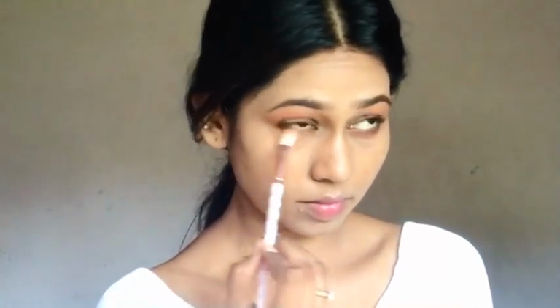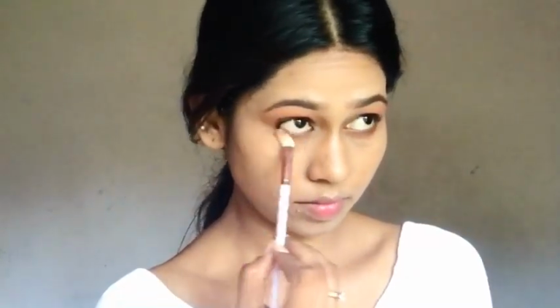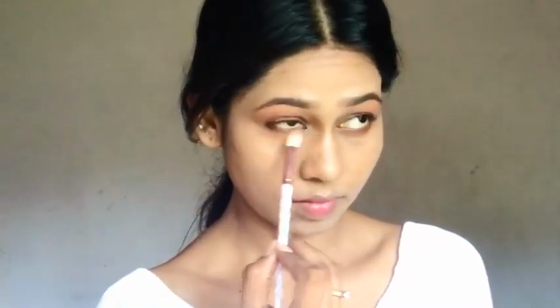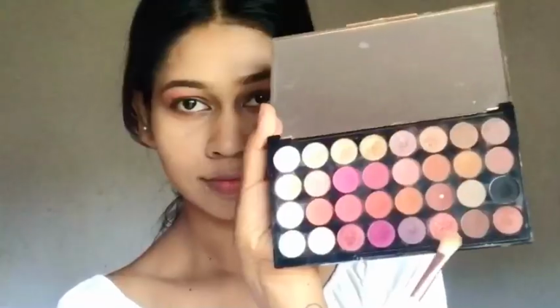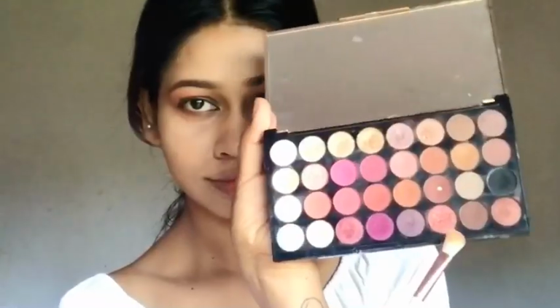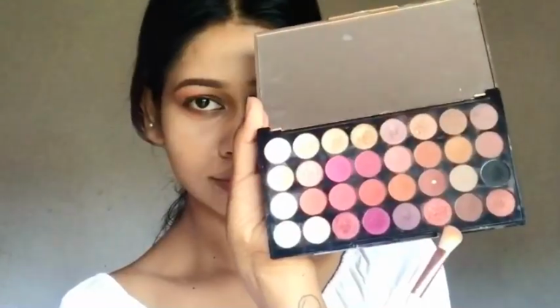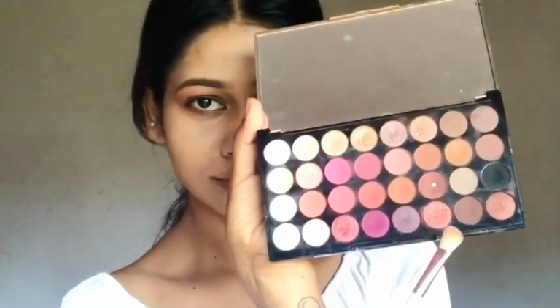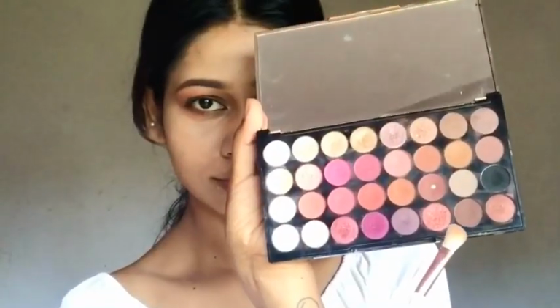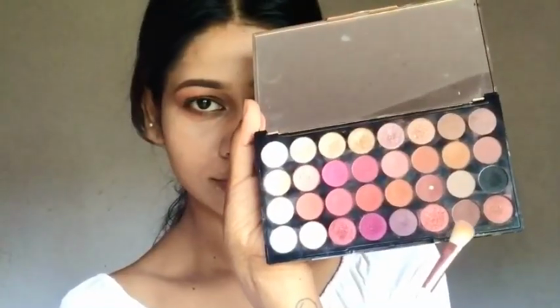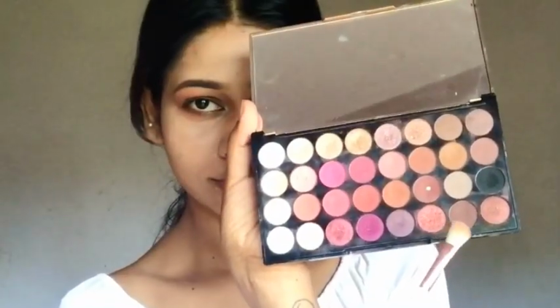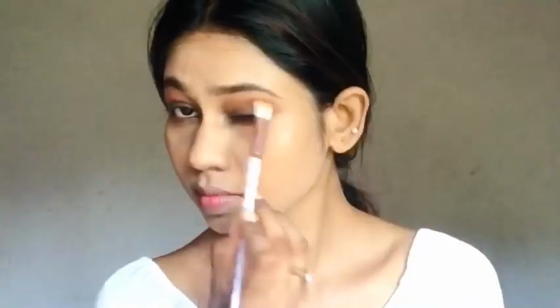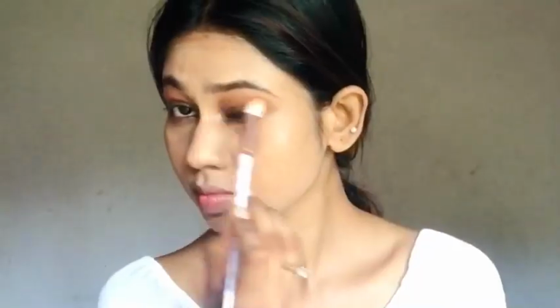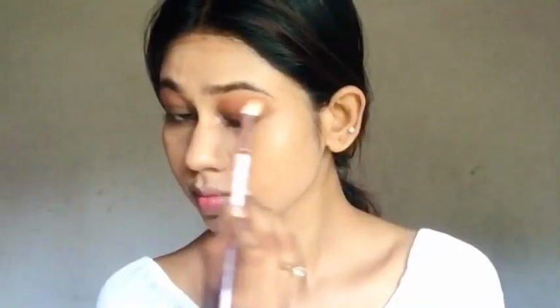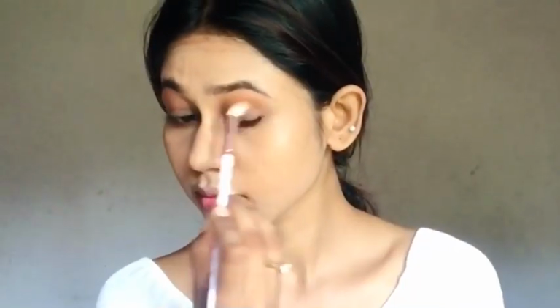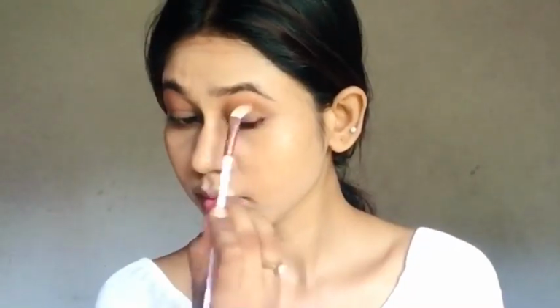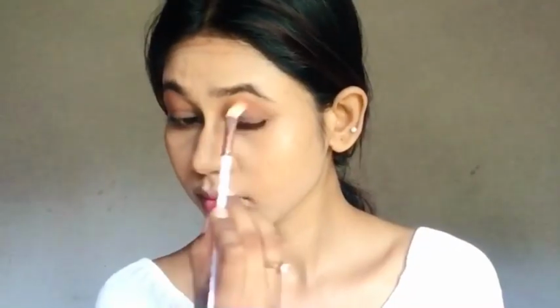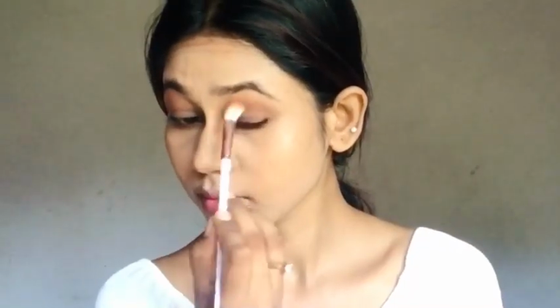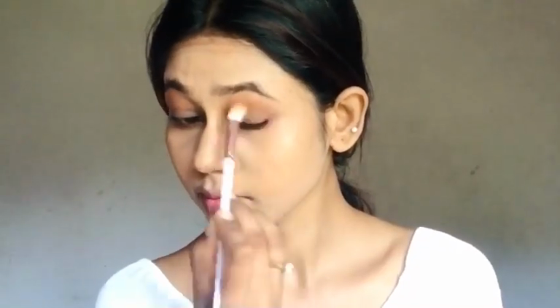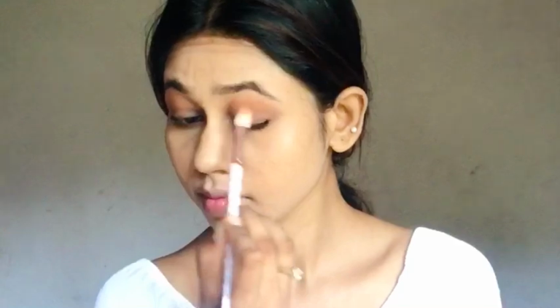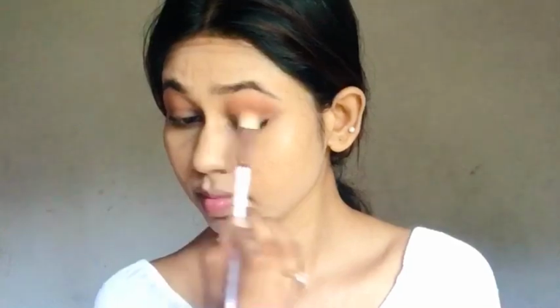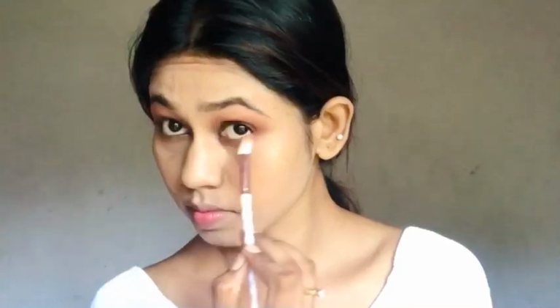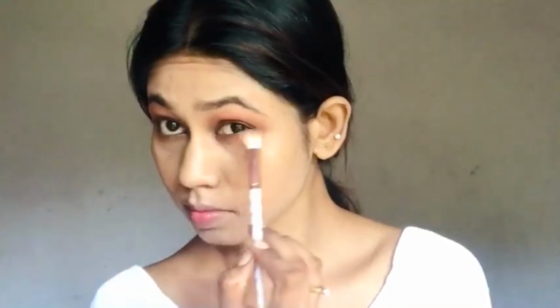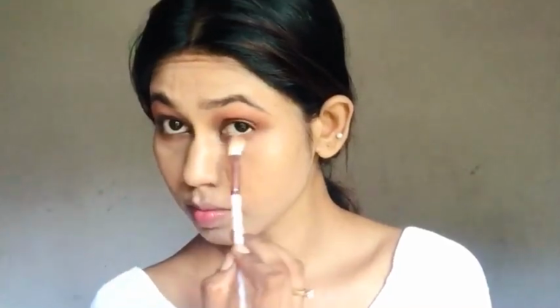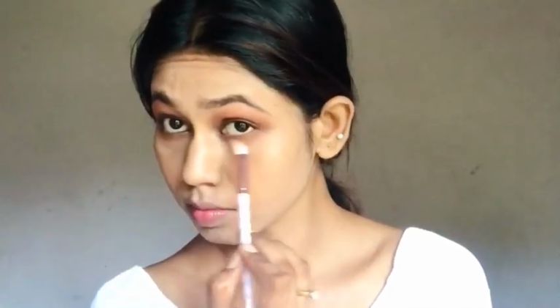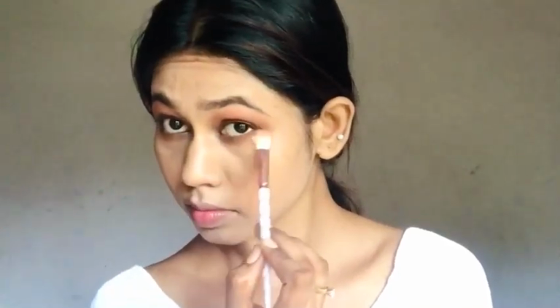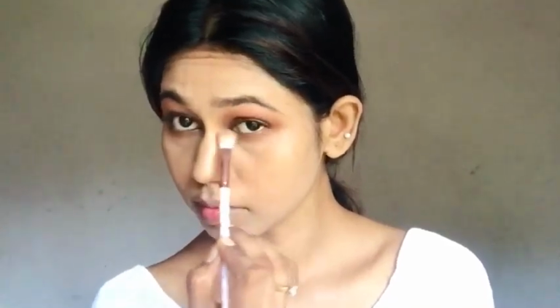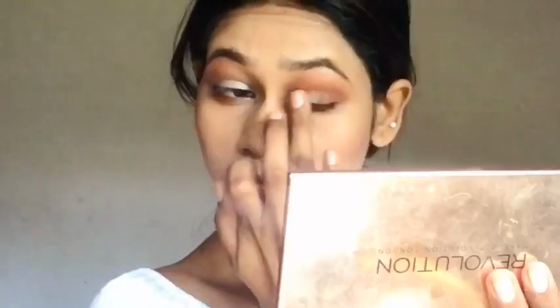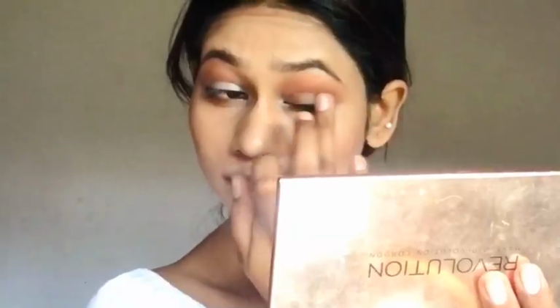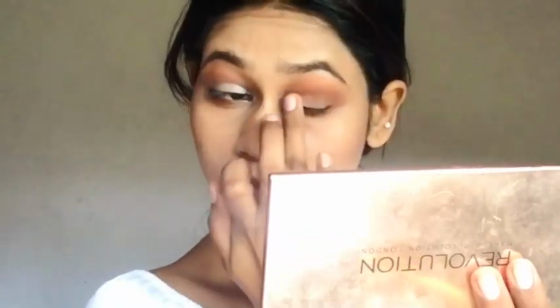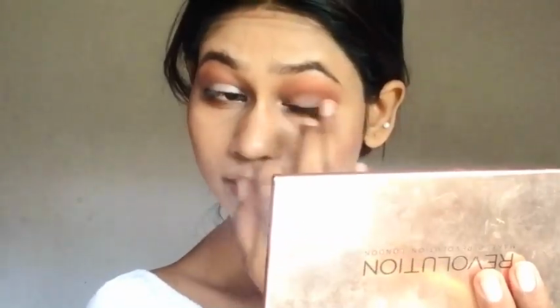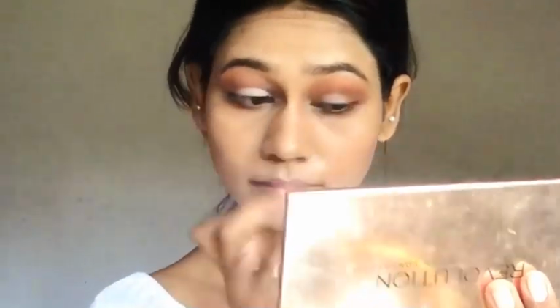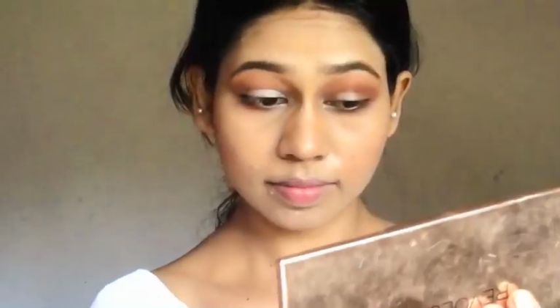I will use dark brown. I will use it on the outer side.